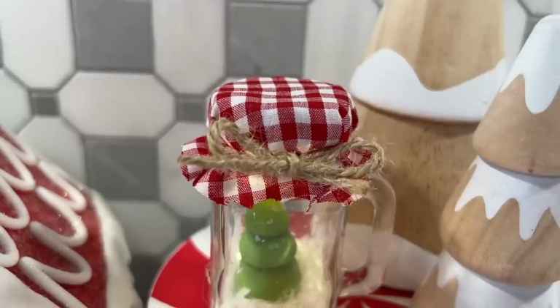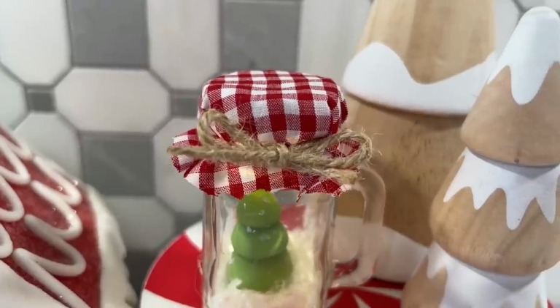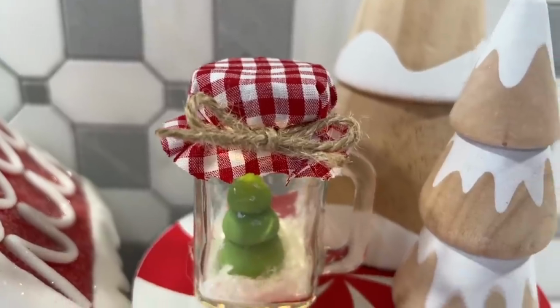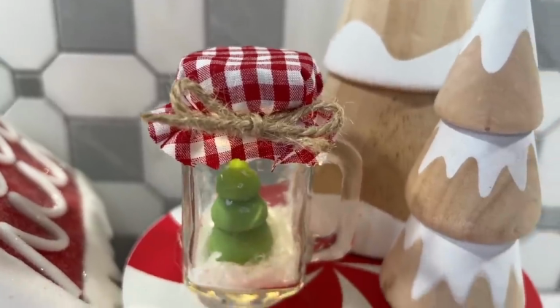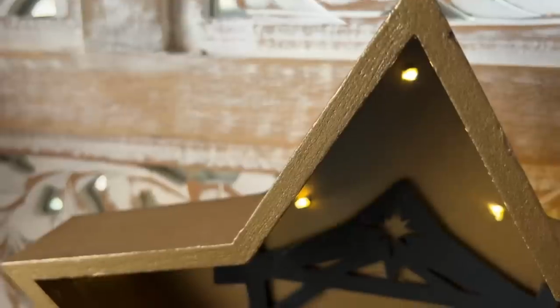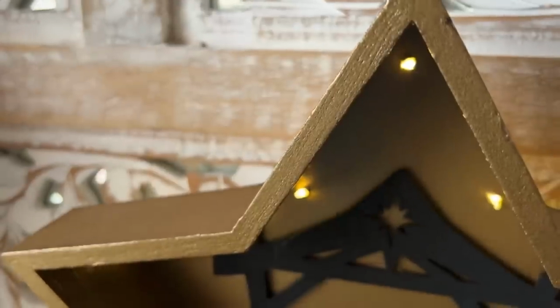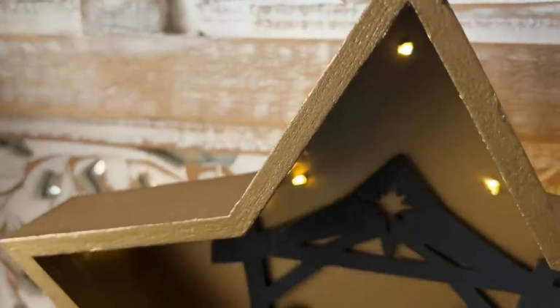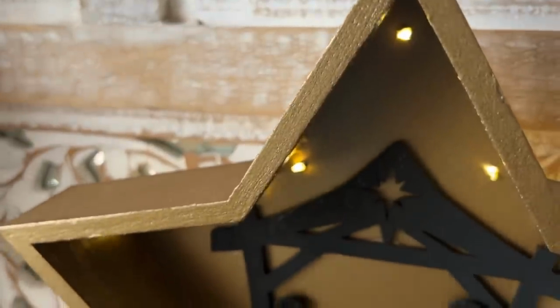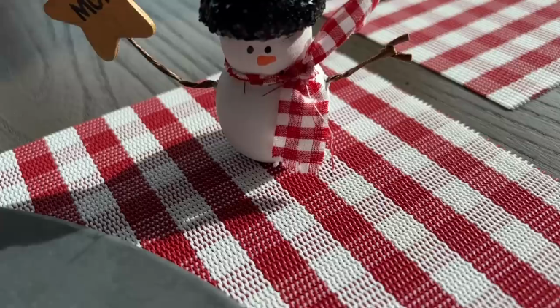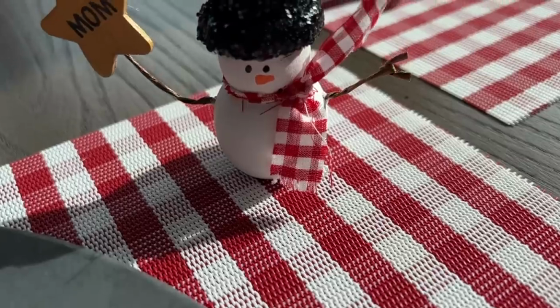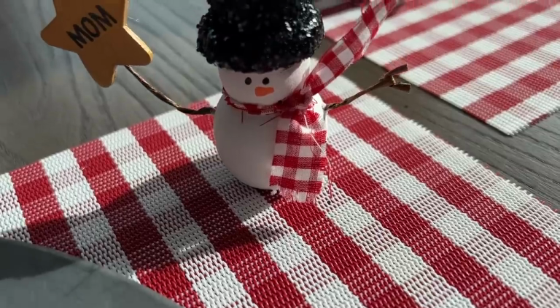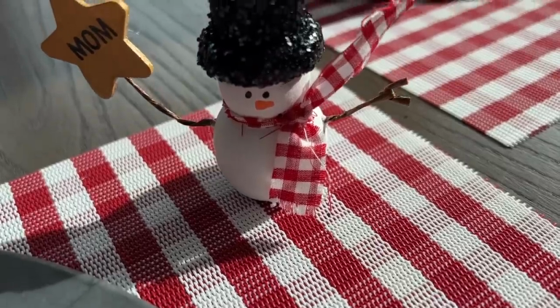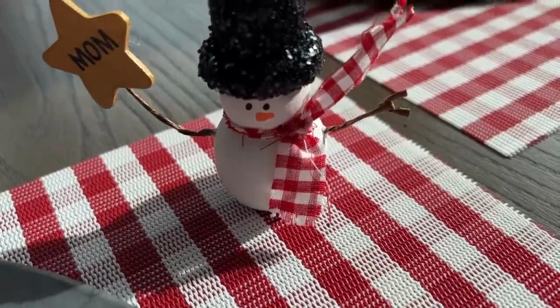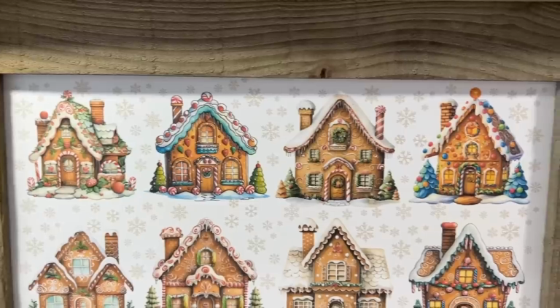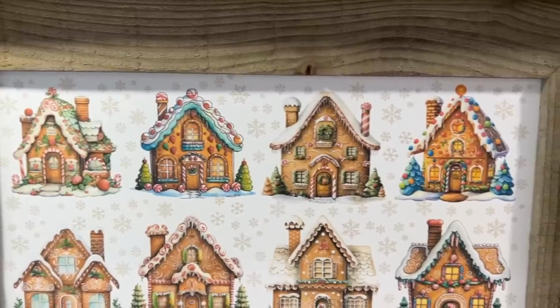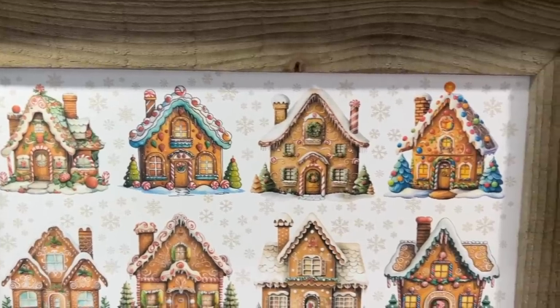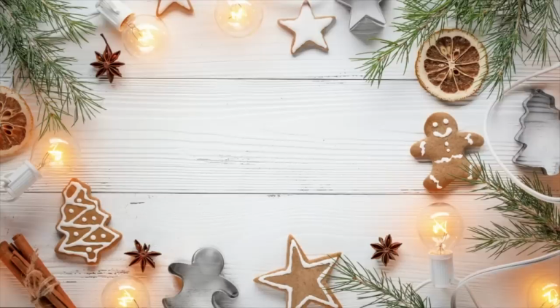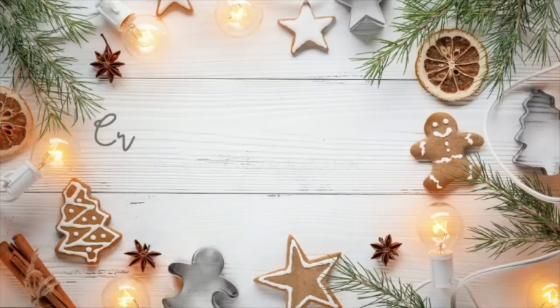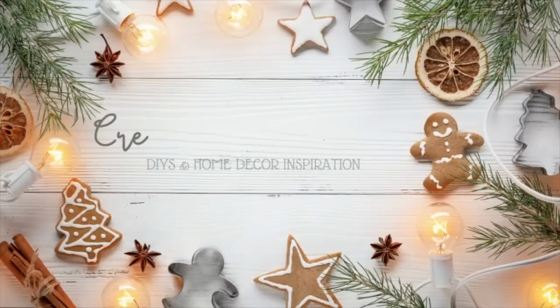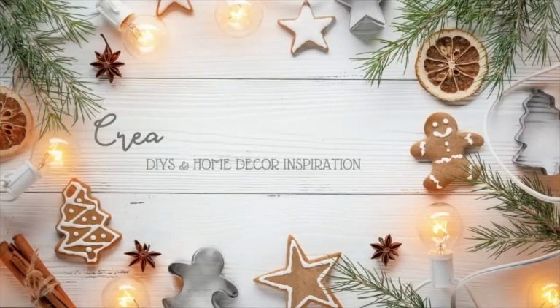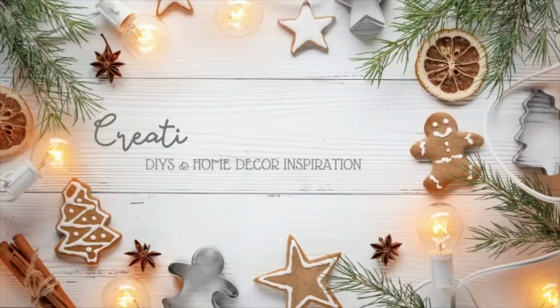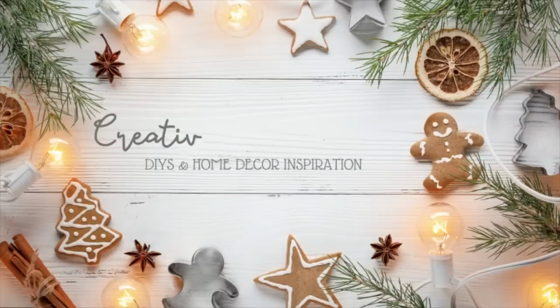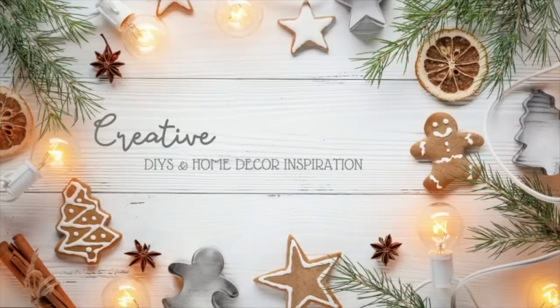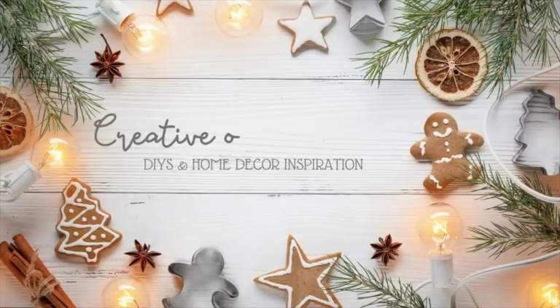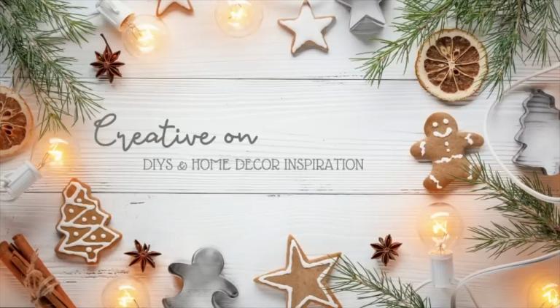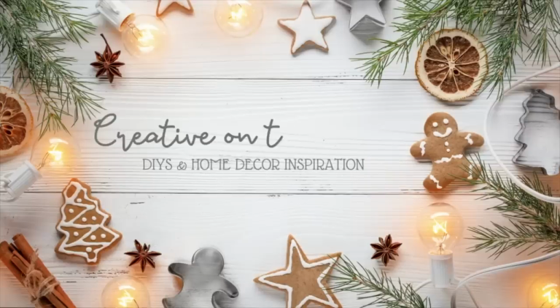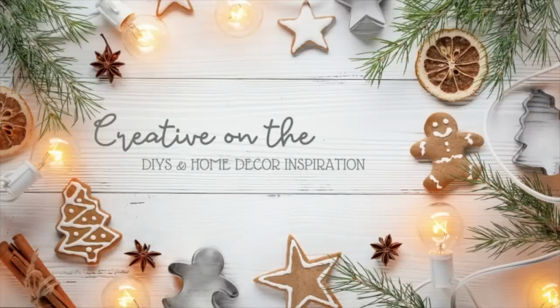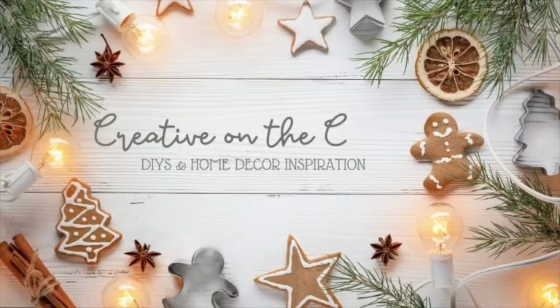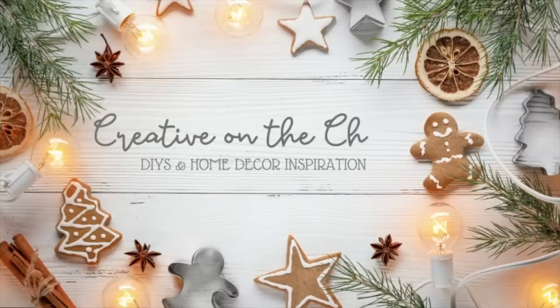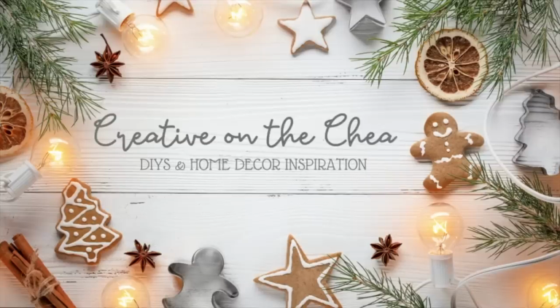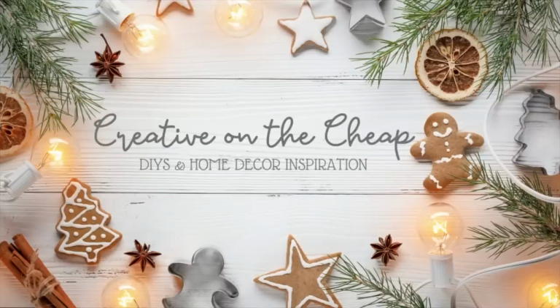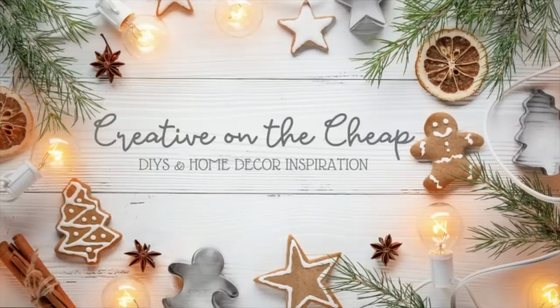Hey everyone, welcome to my channel. My name is Courtney. We are getting our Christmas DIY game on. Let's get crafting.